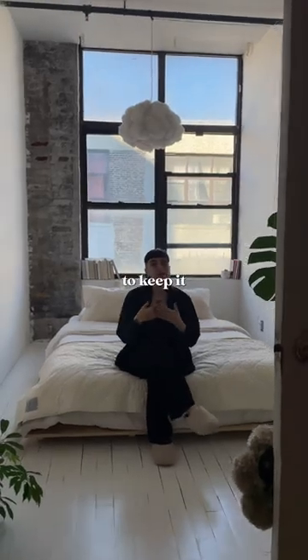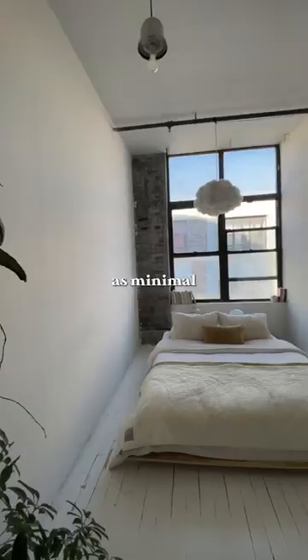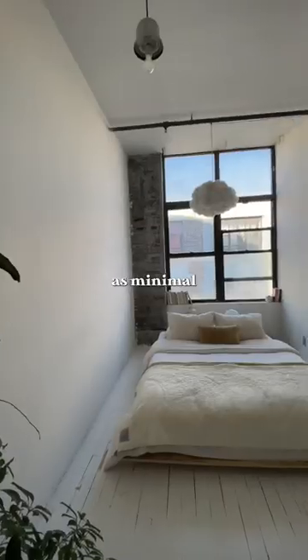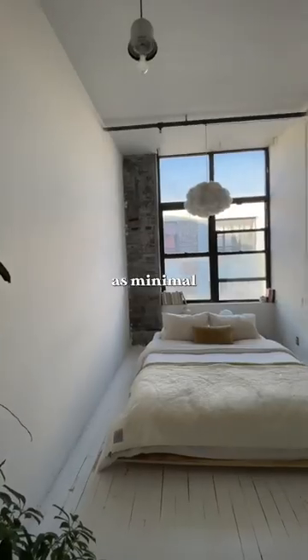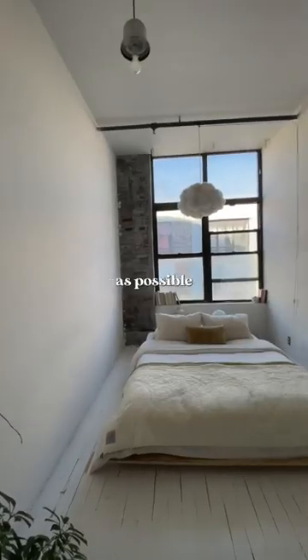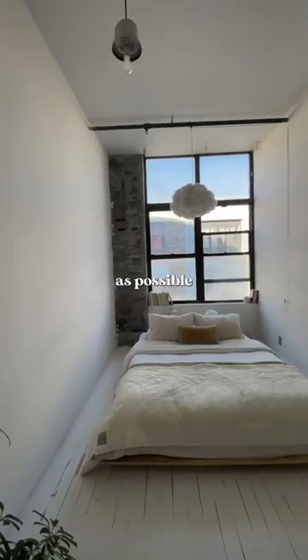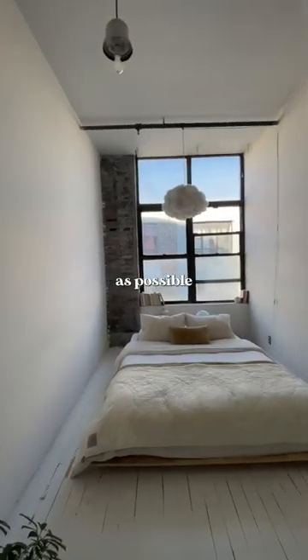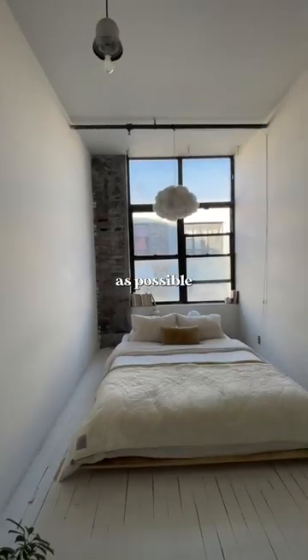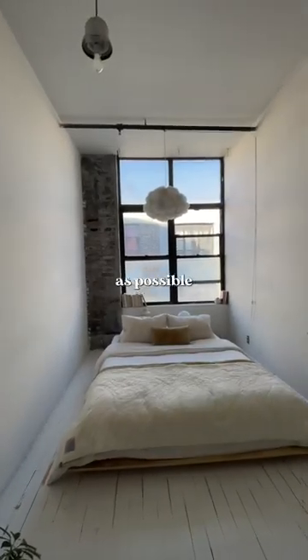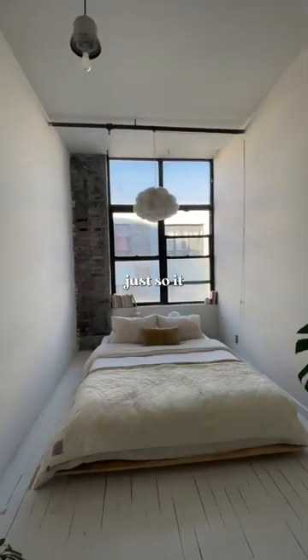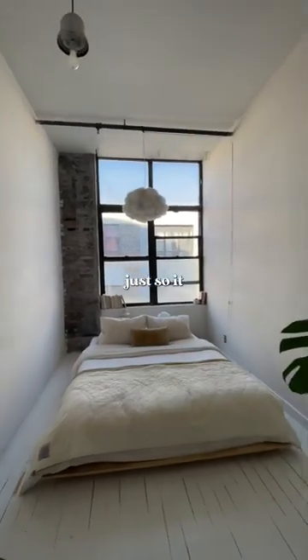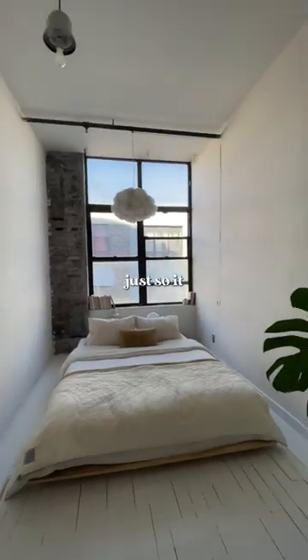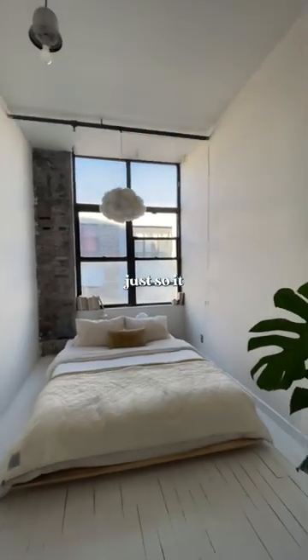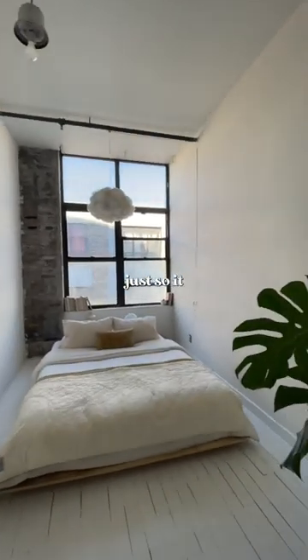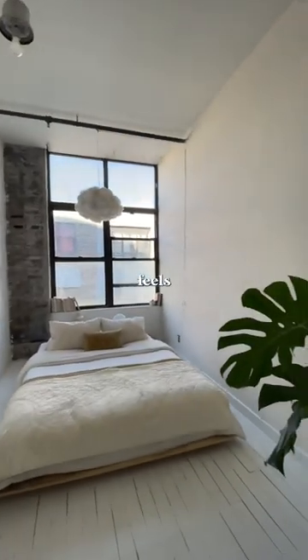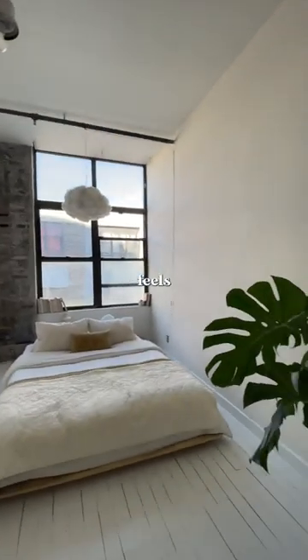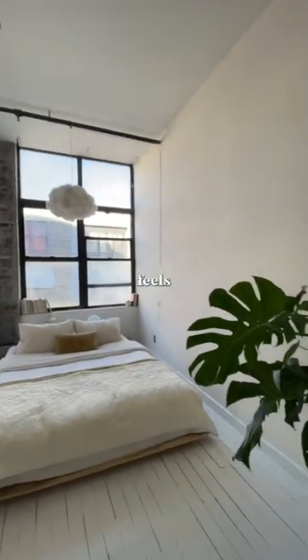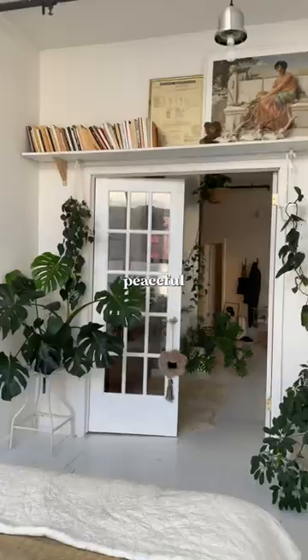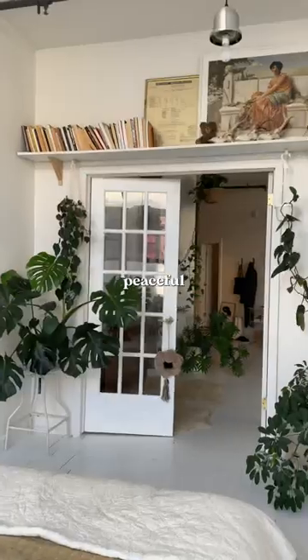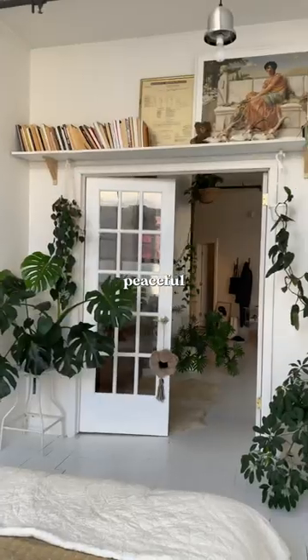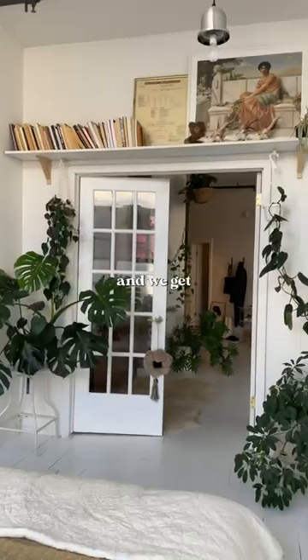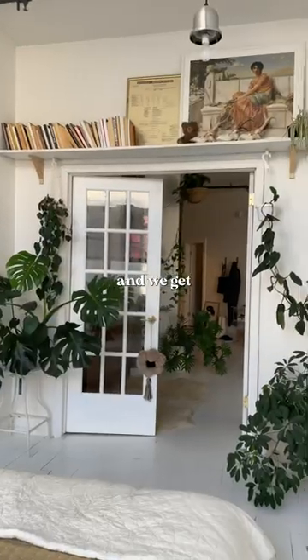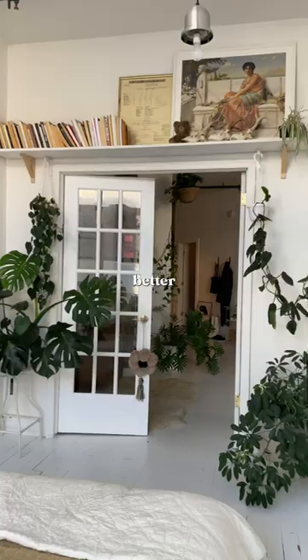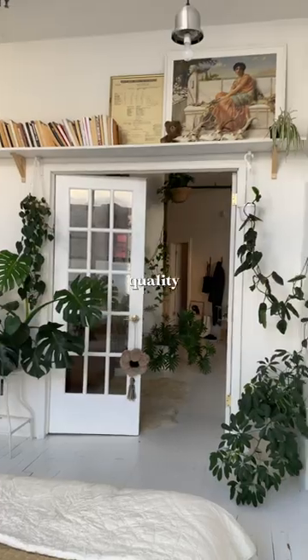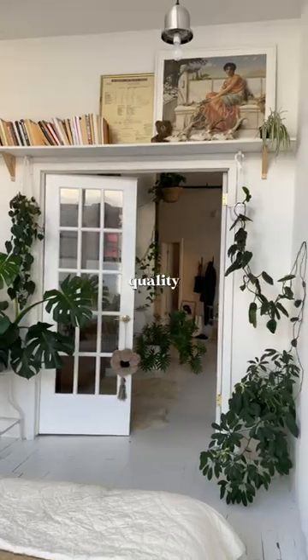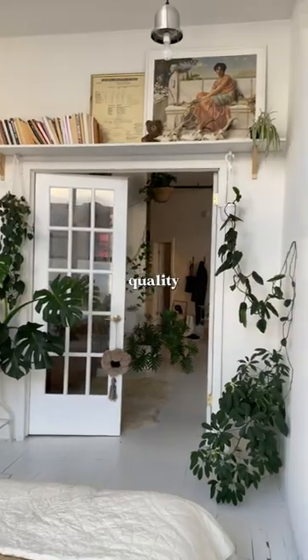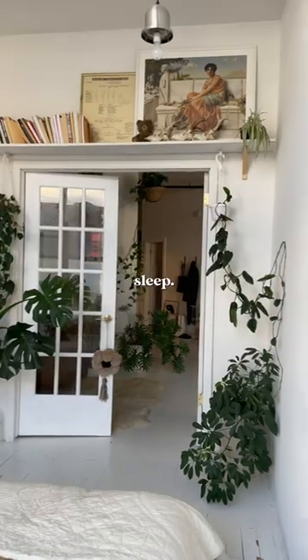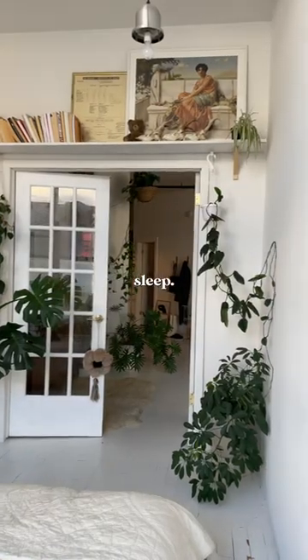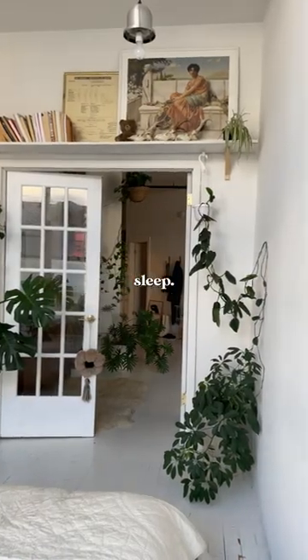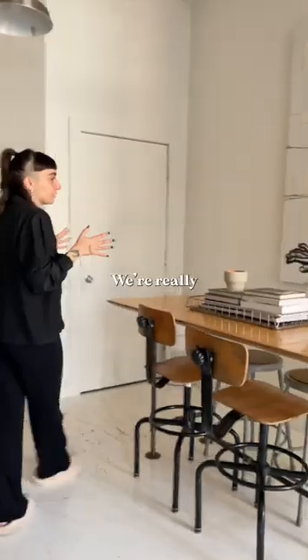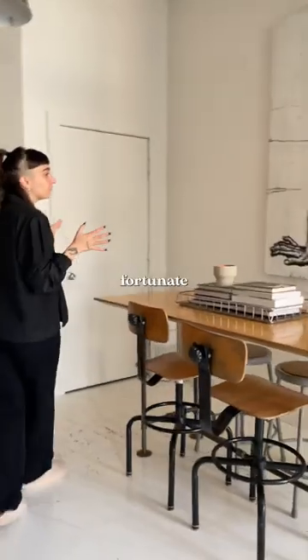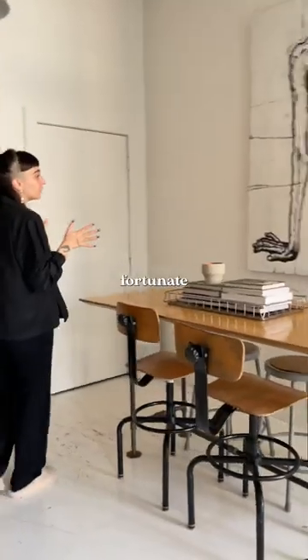This is the bedroom area. We tried to keep it as minimal as possible just so it feels peaceful and we get better quality sleep.